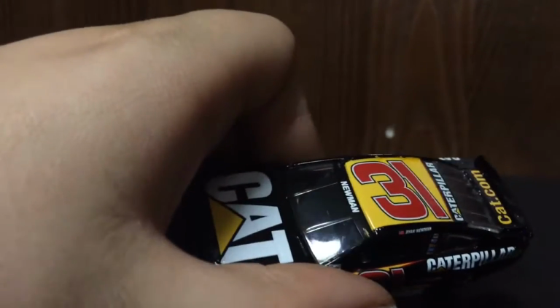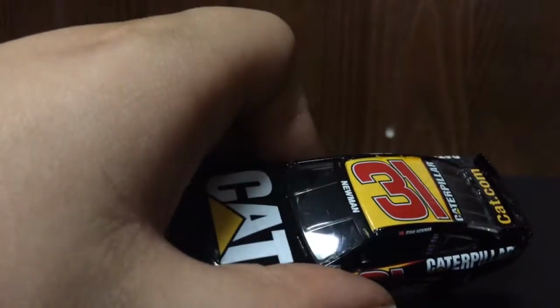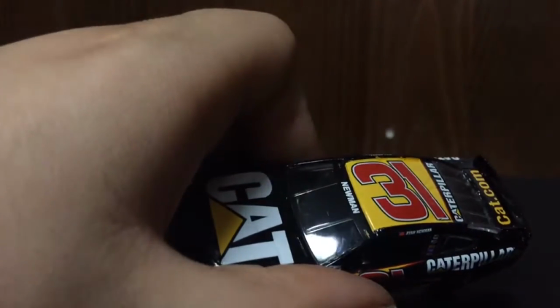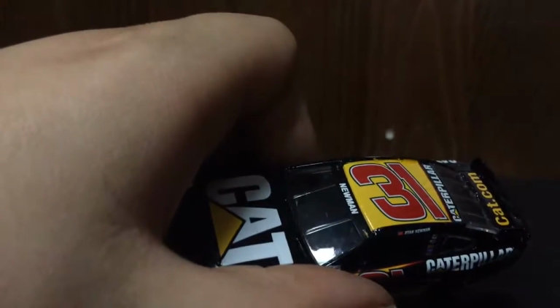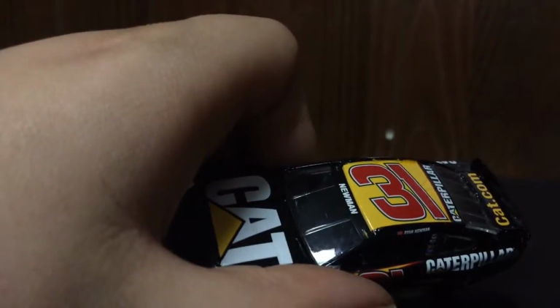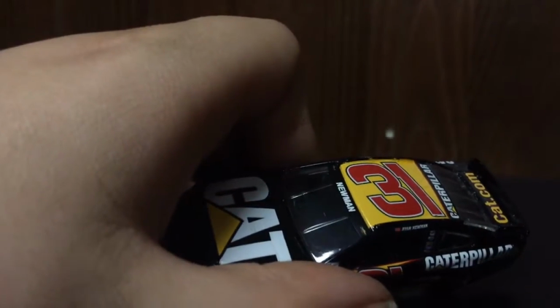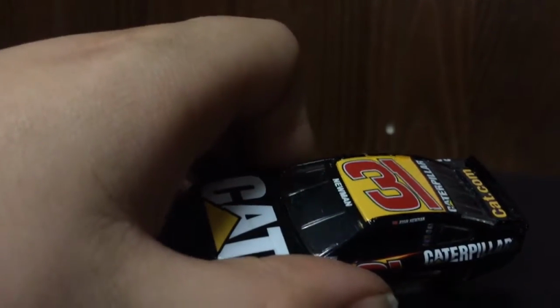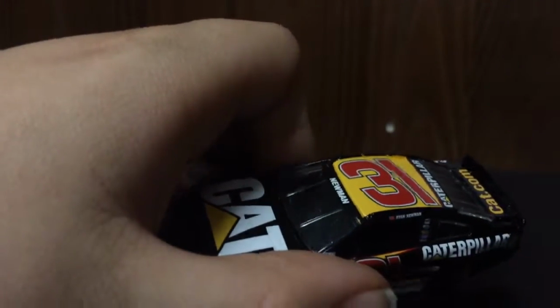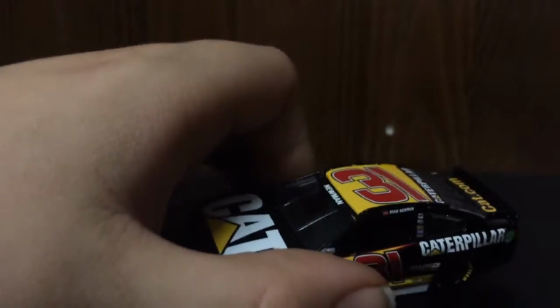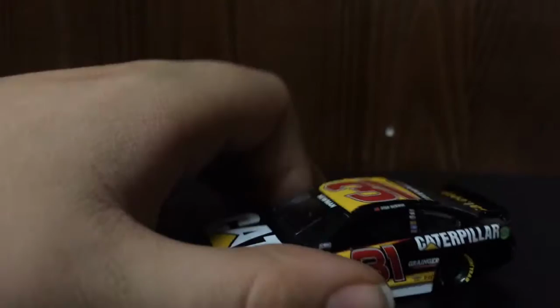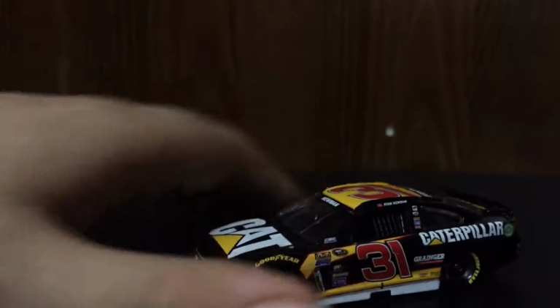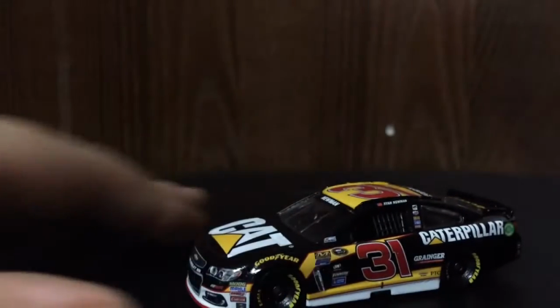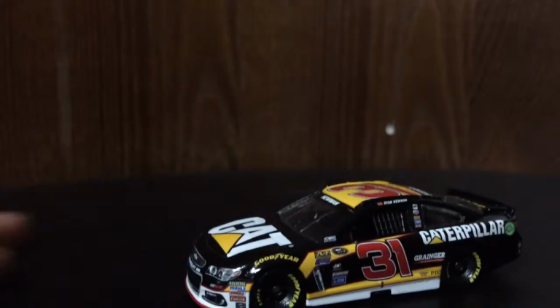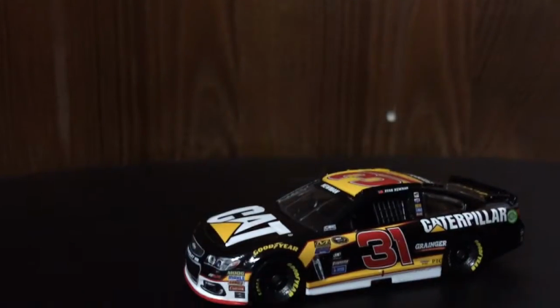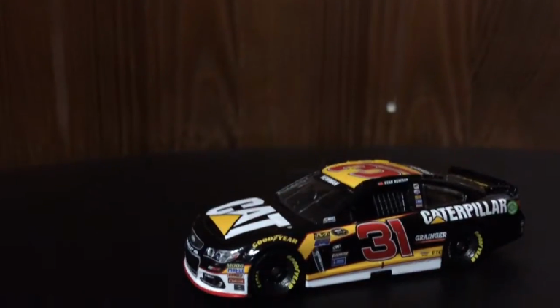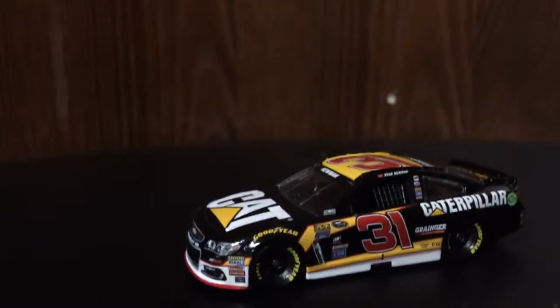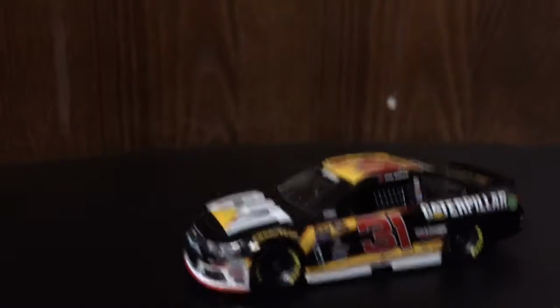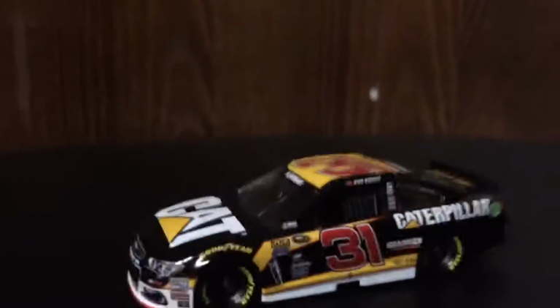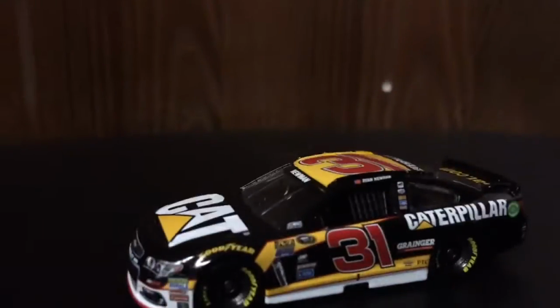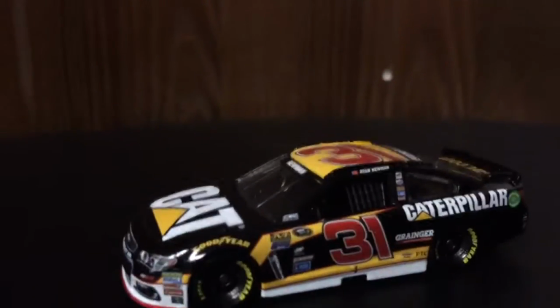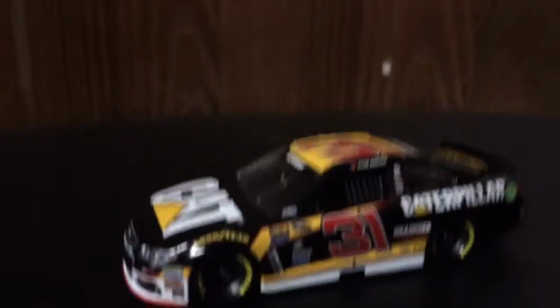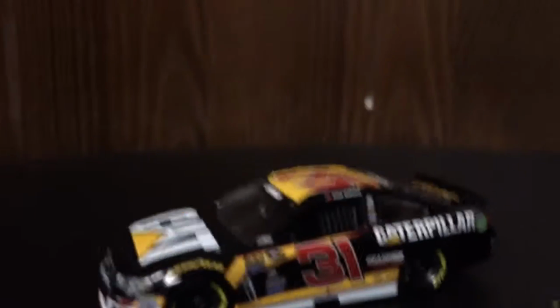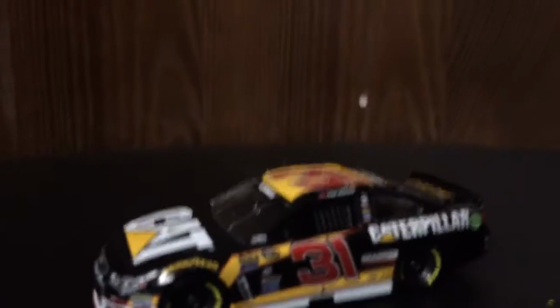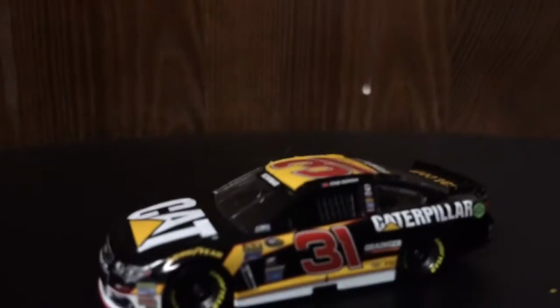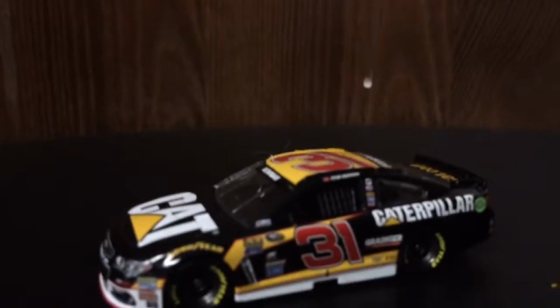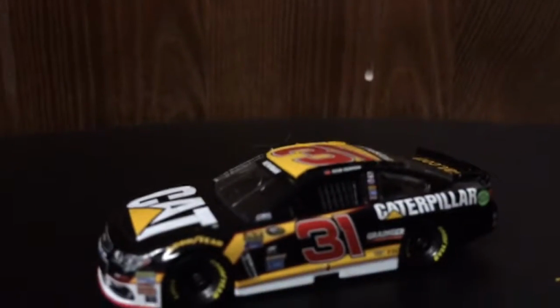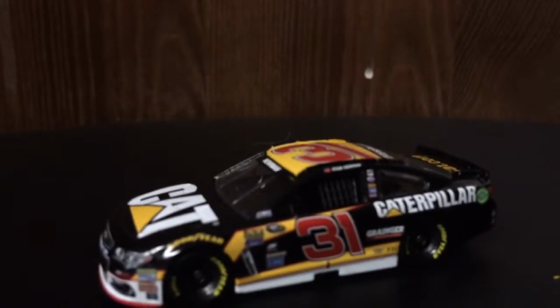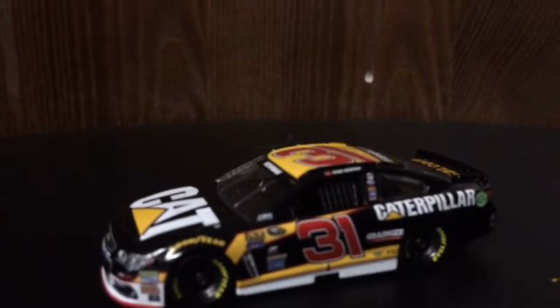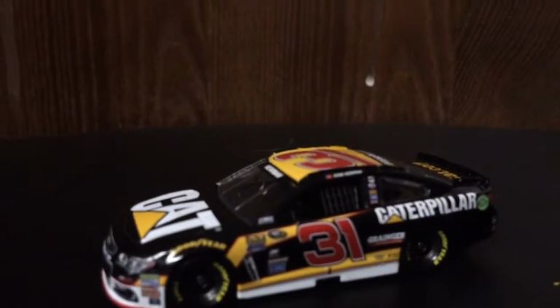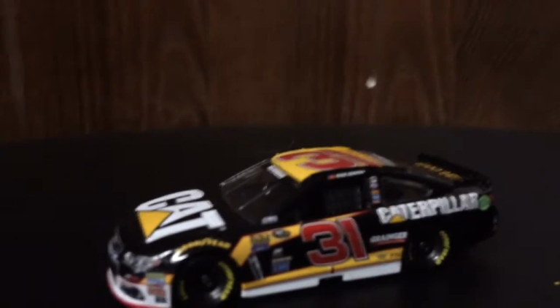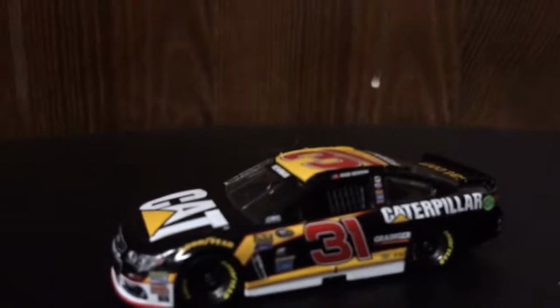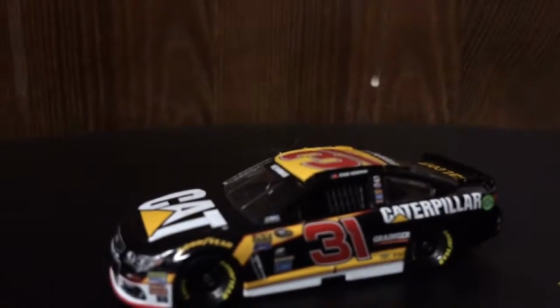Then Ryan Newman's name on the windshield. Really, really nice car.